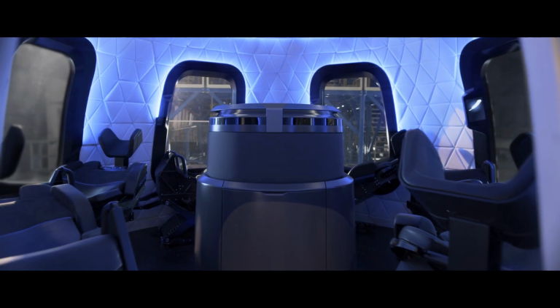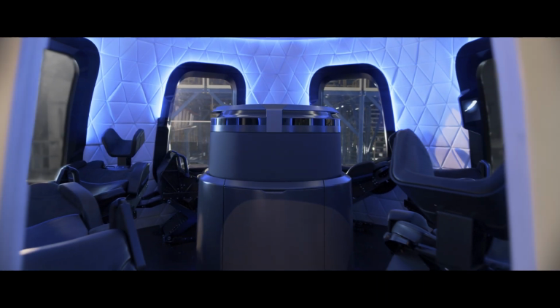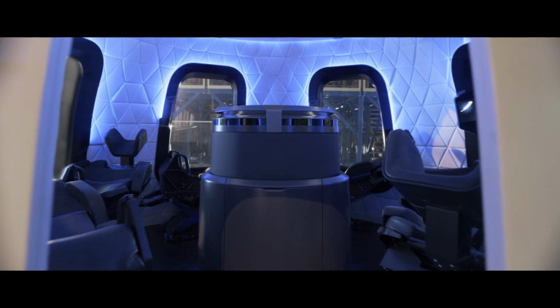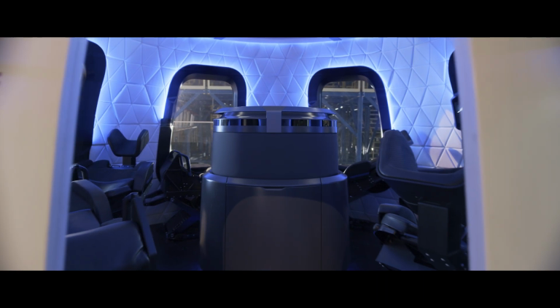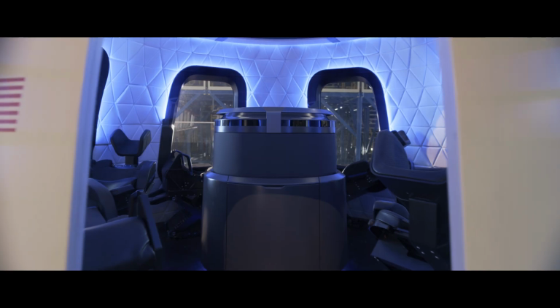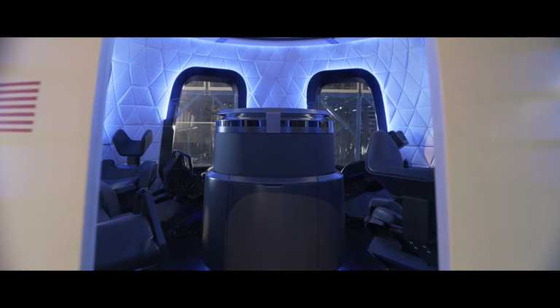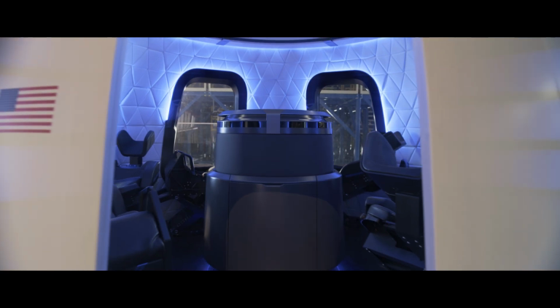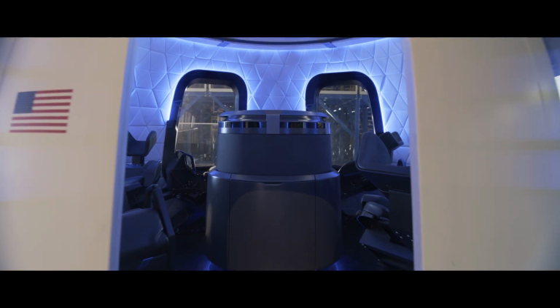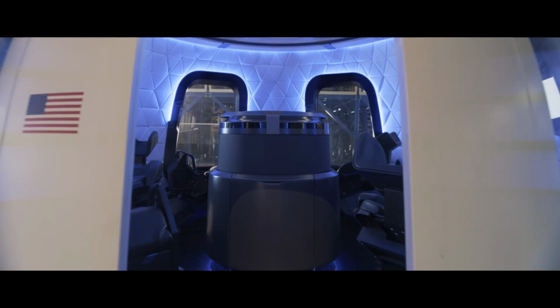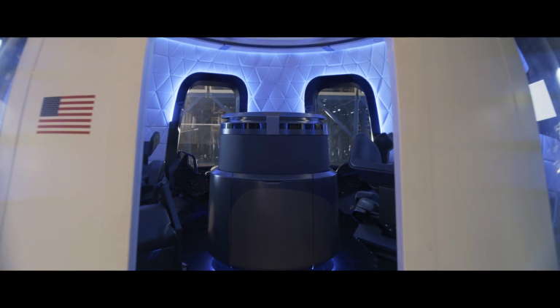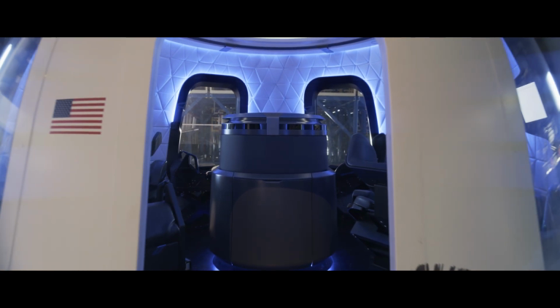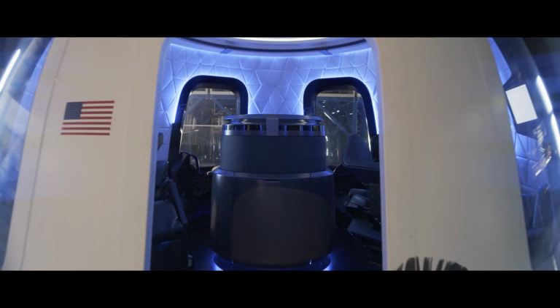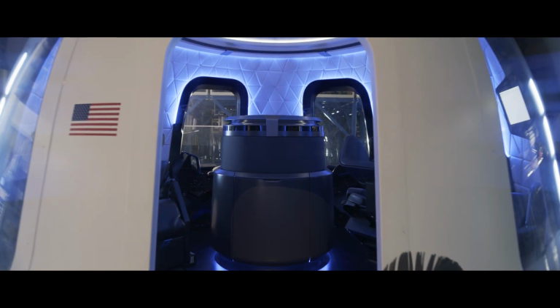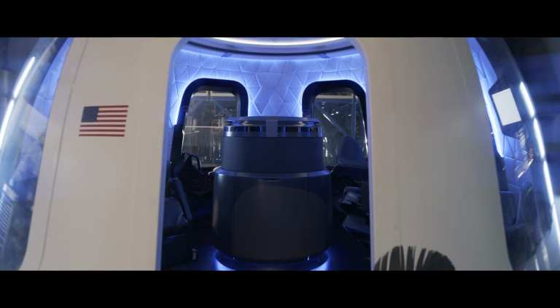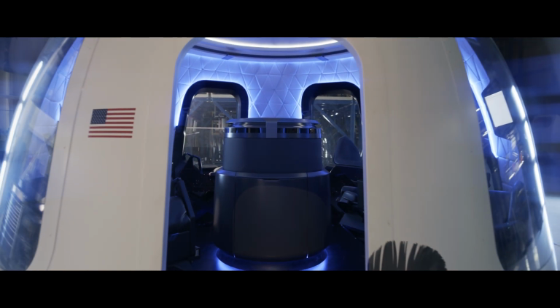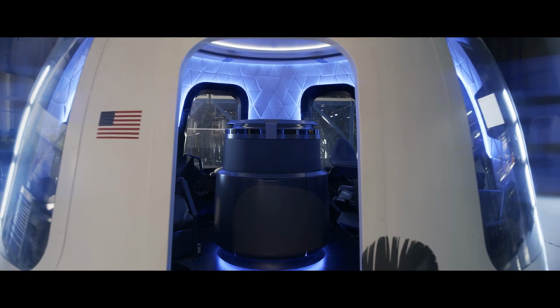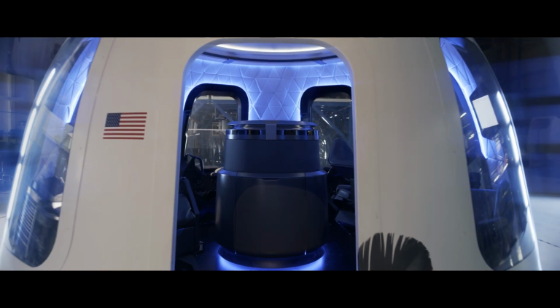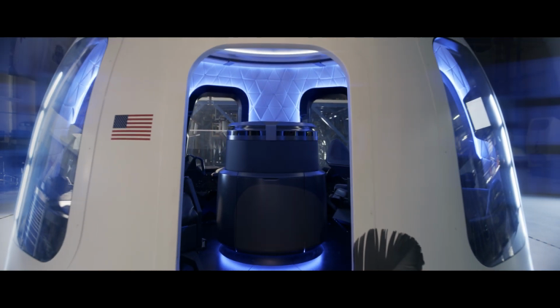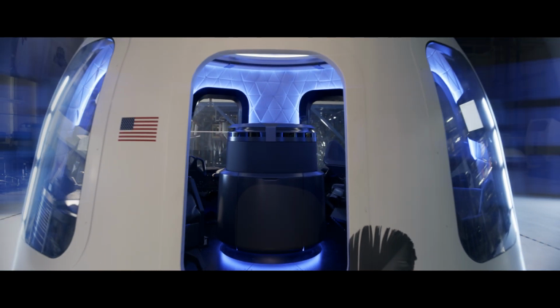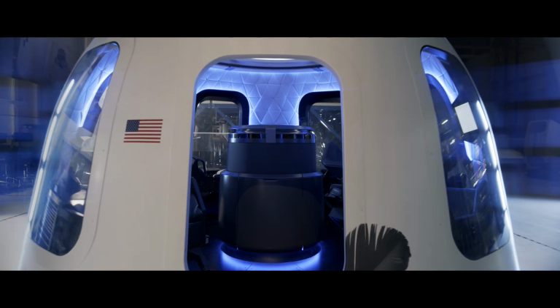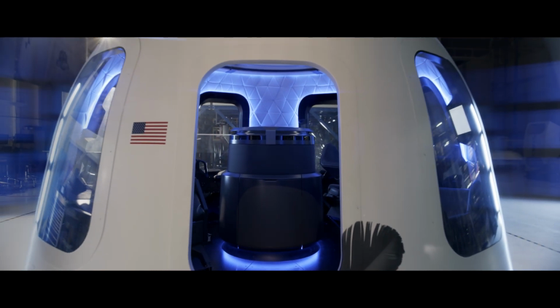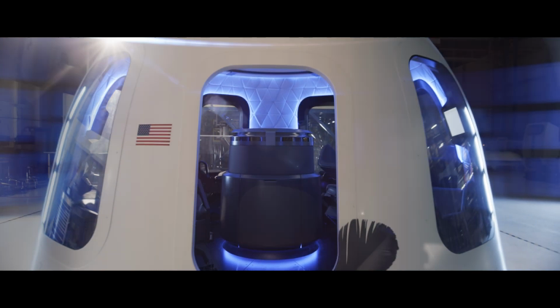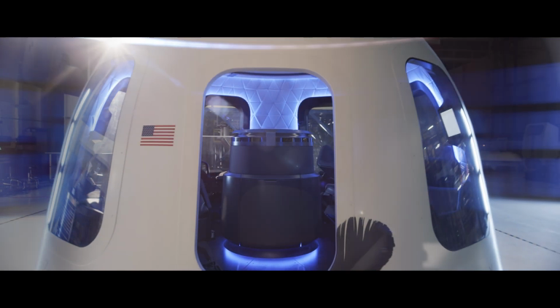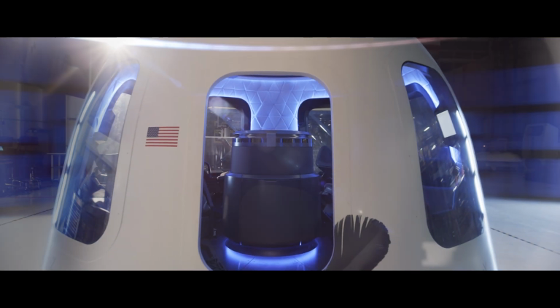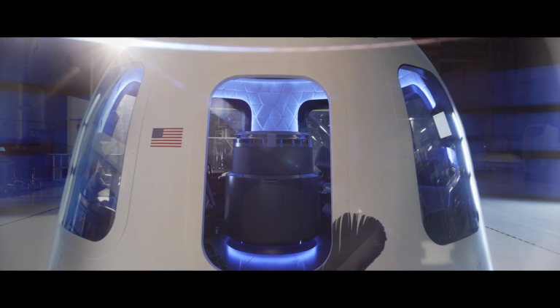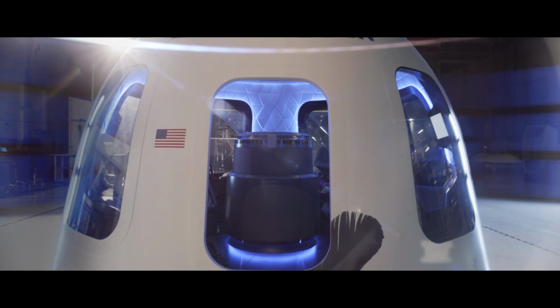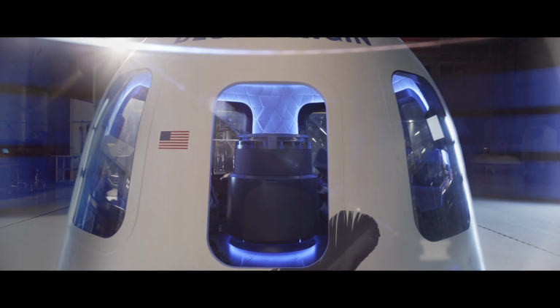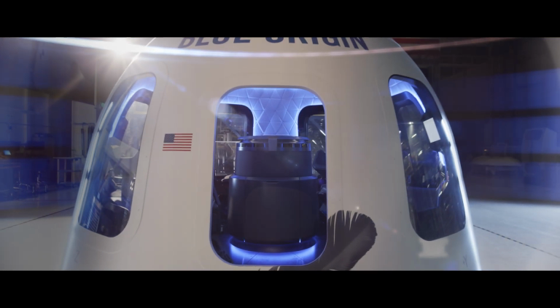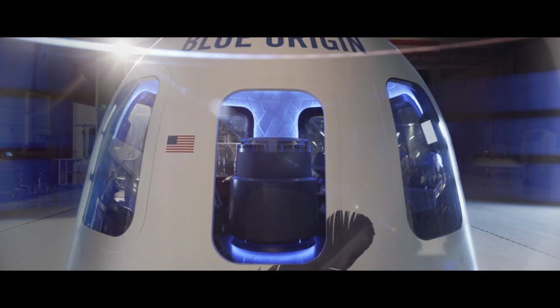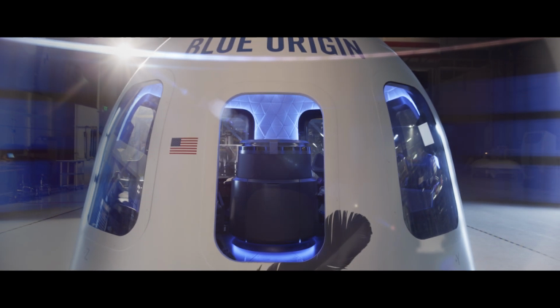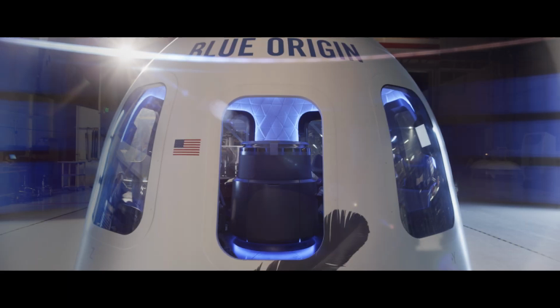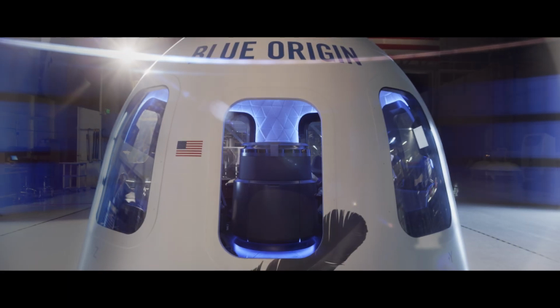This is the beginning of a revolution in space travel, and Blue Origin is going to take you there.